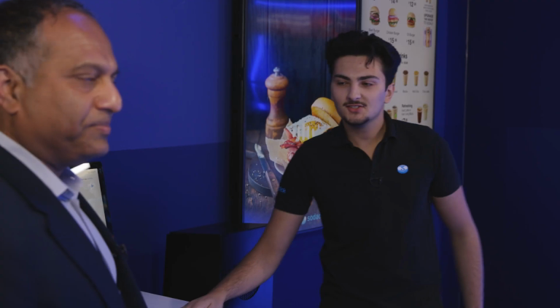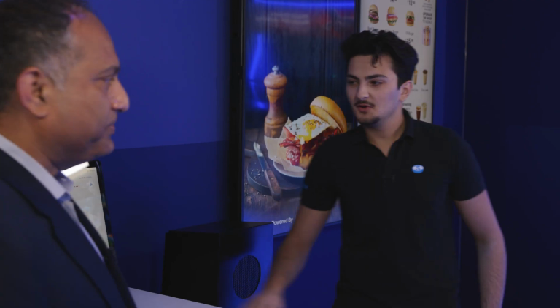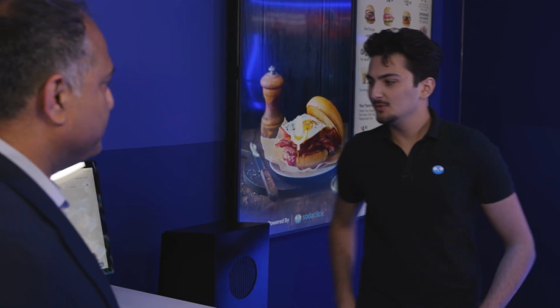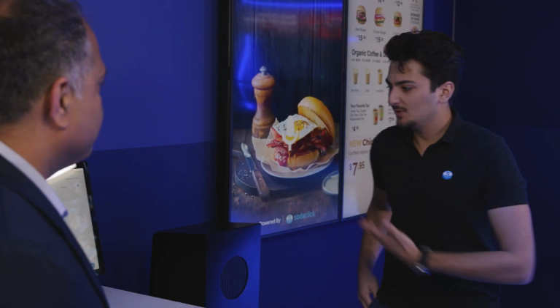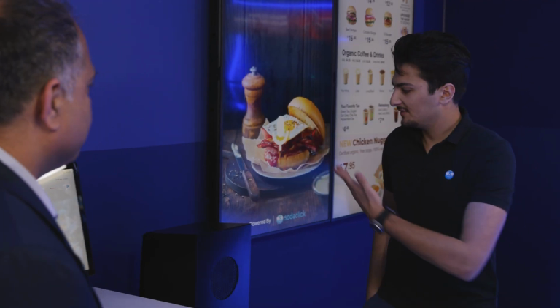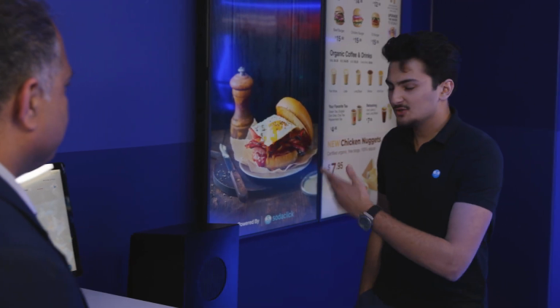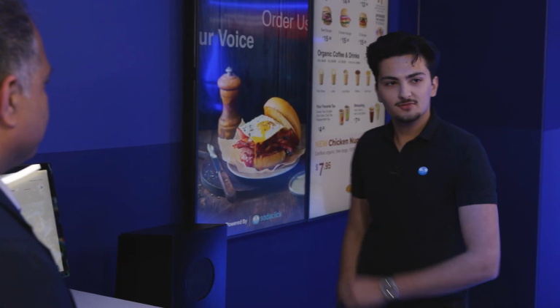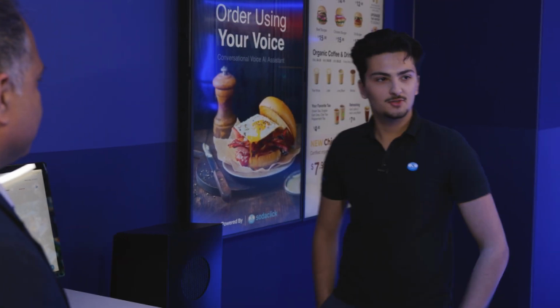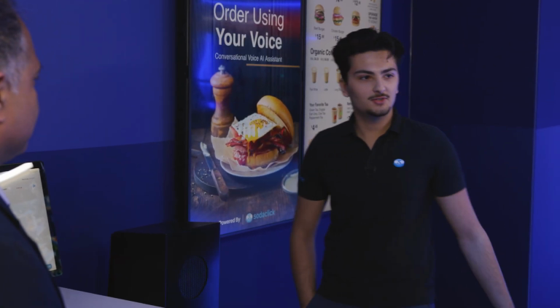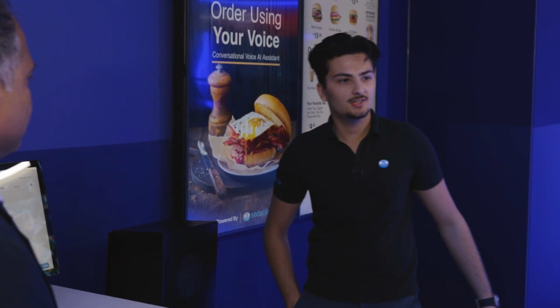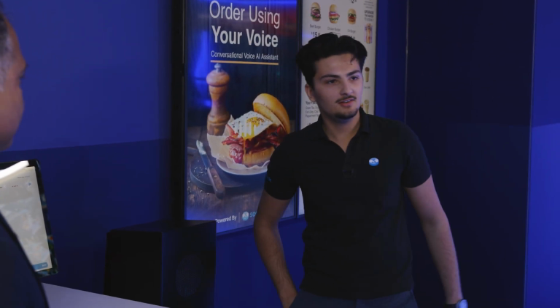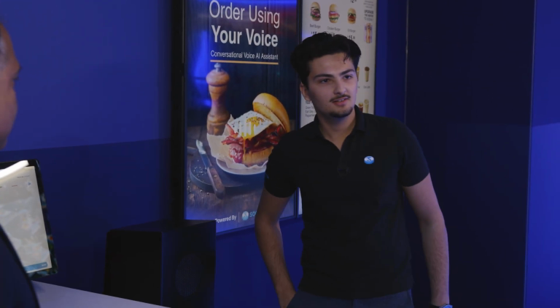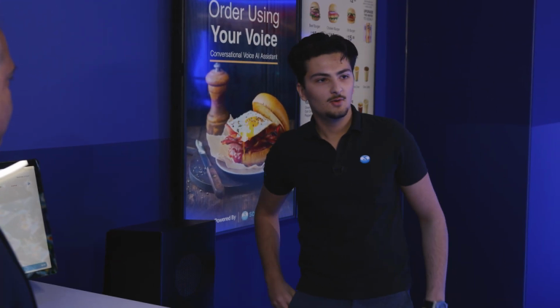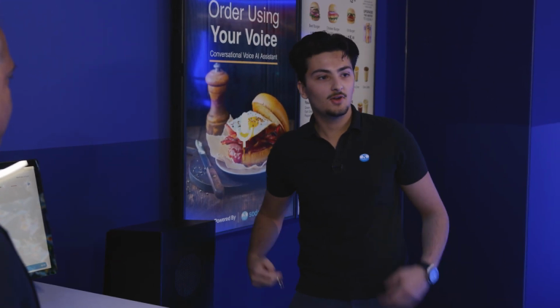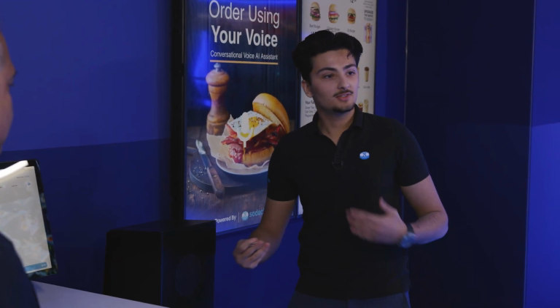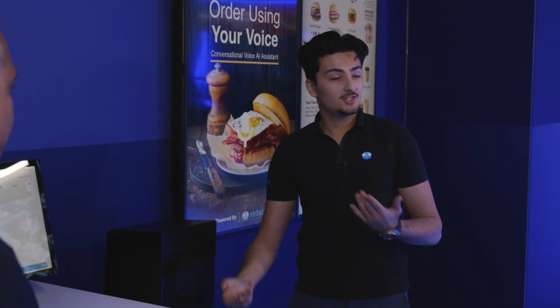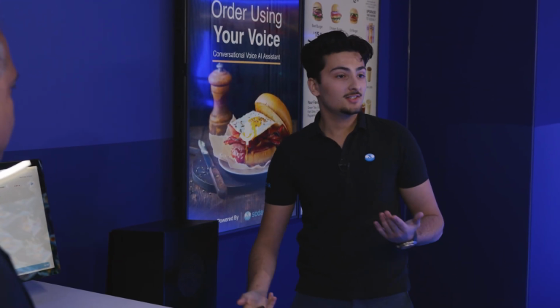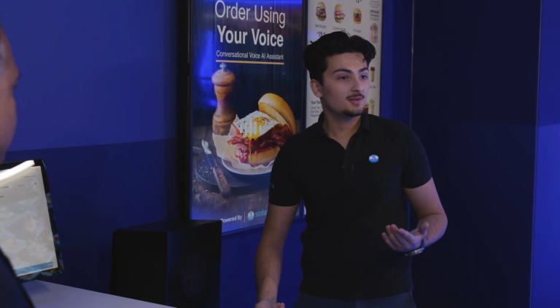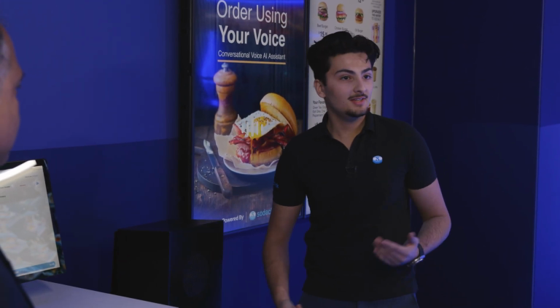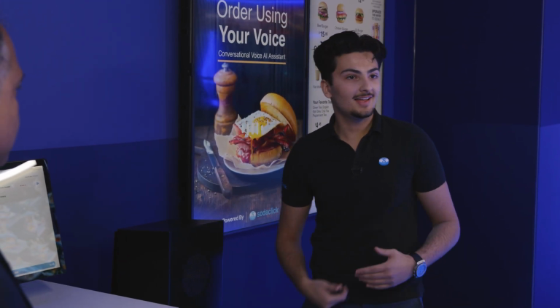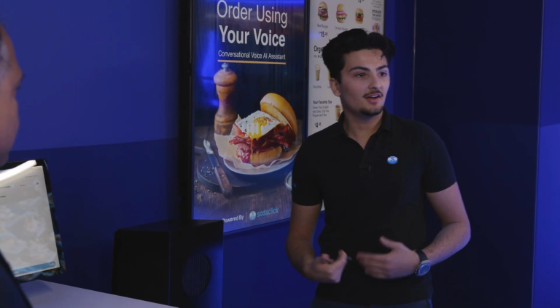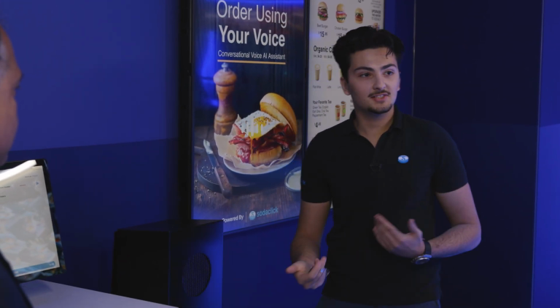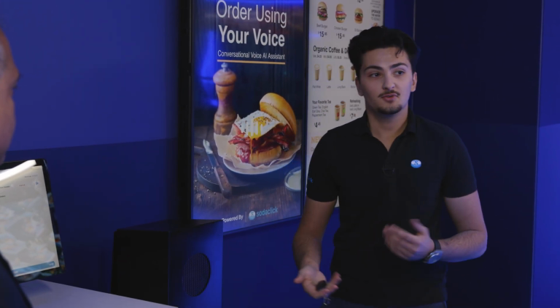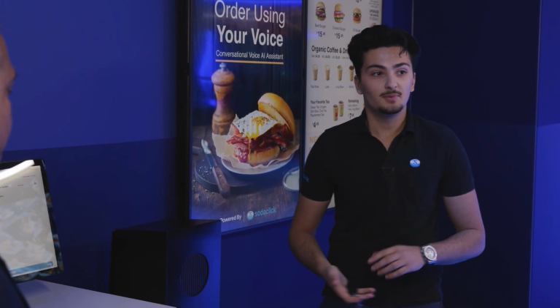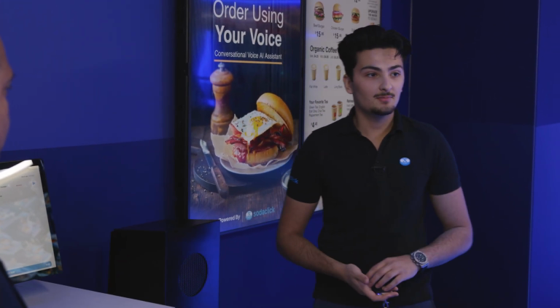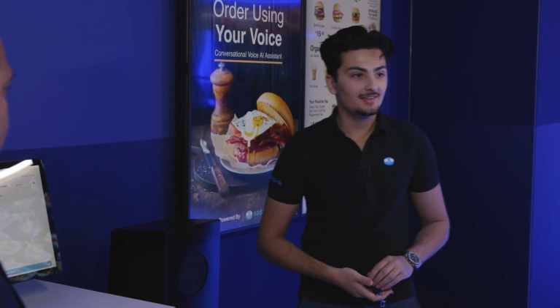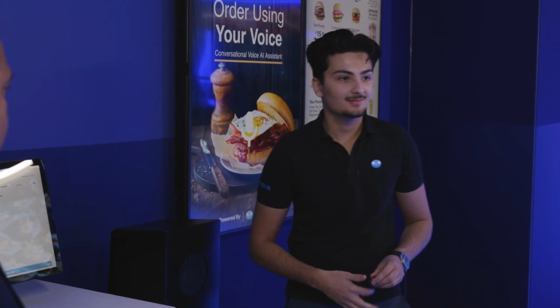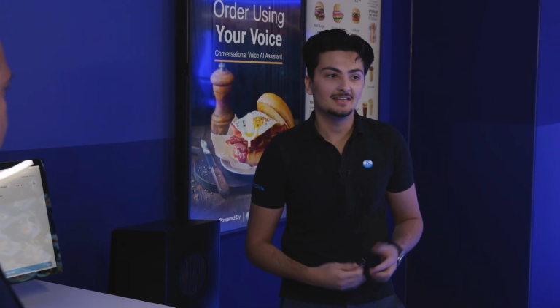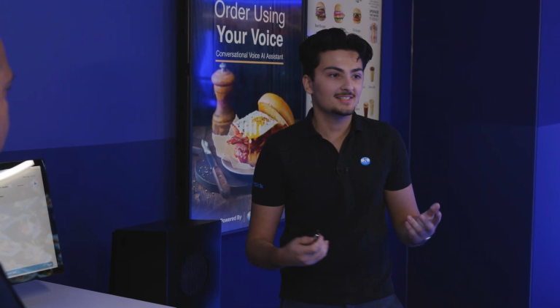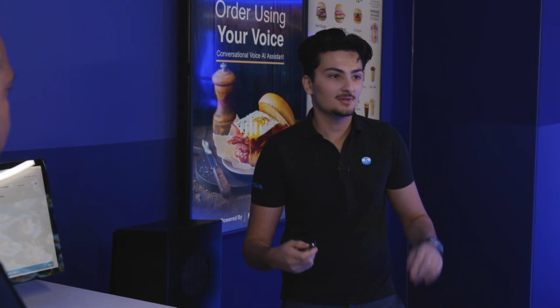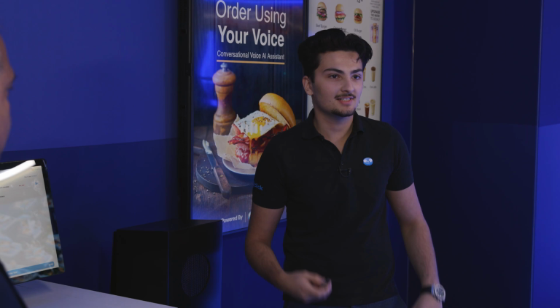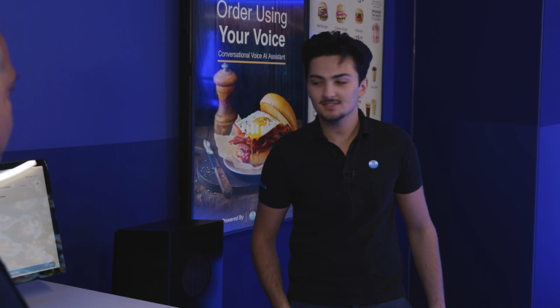So we have the drive-thru solution here. We're going to challenge it a bit and ask it for a Big Mac, and let's see what it says.